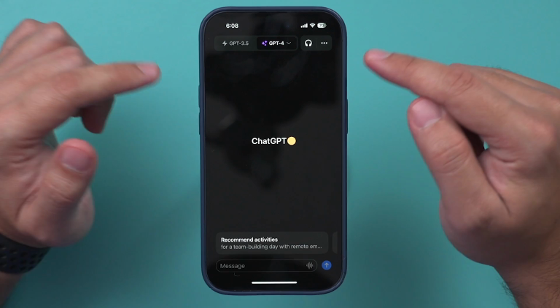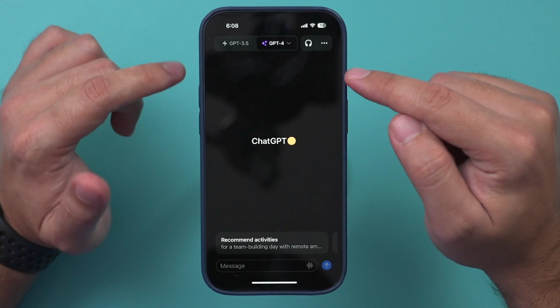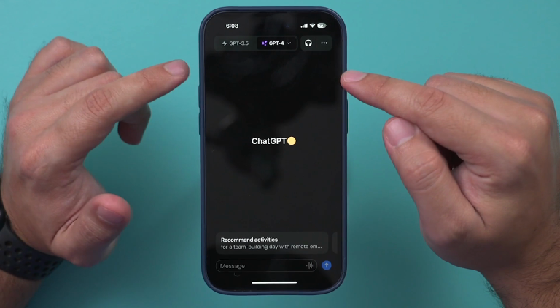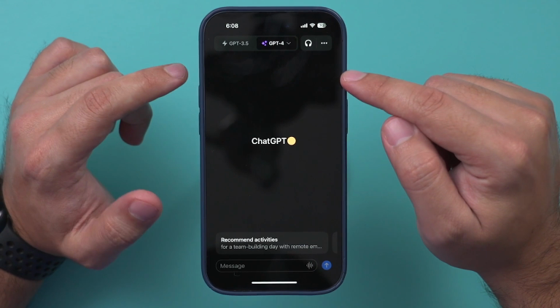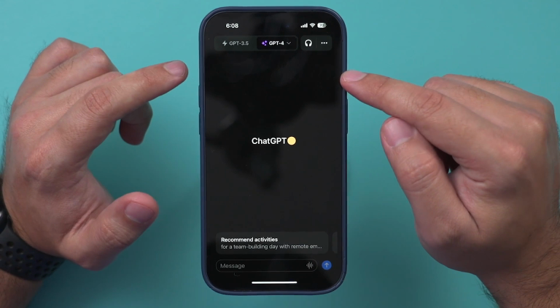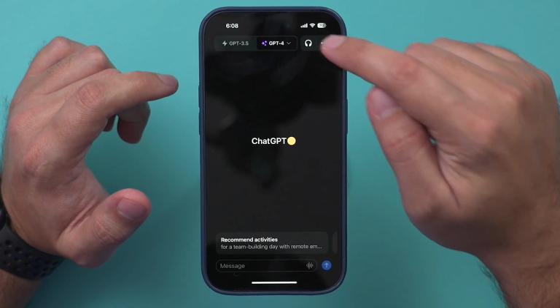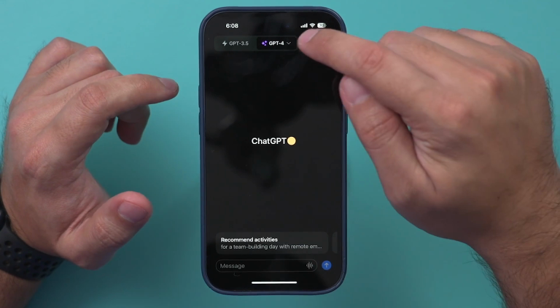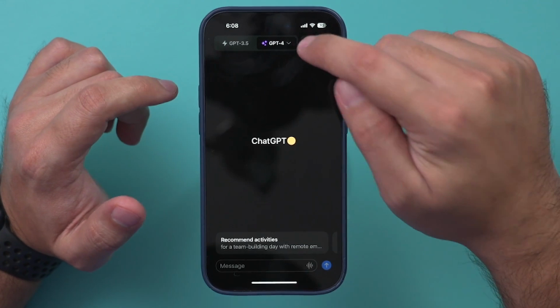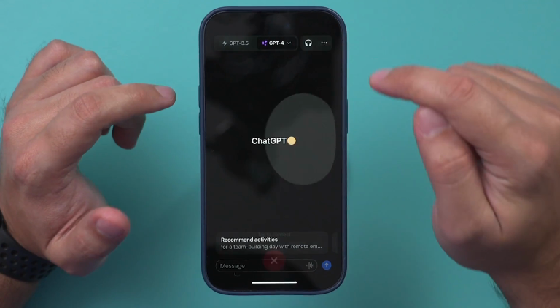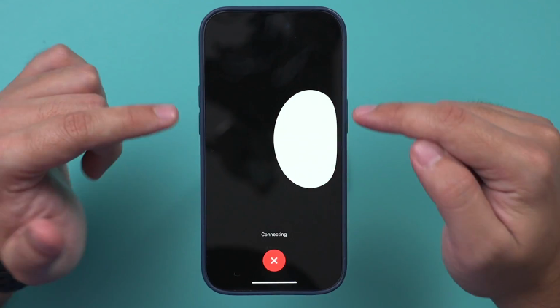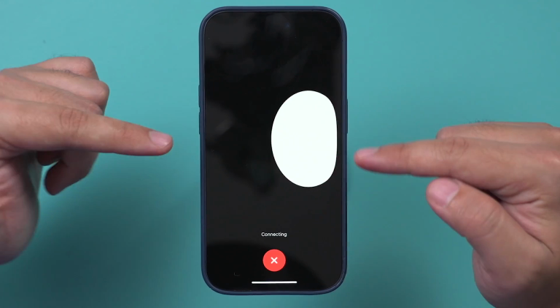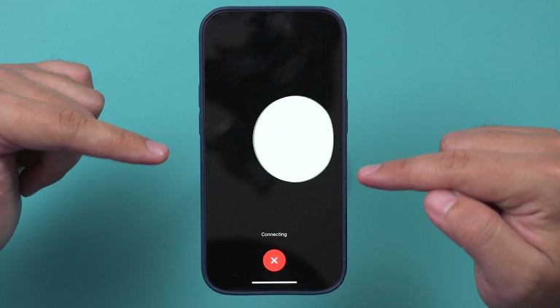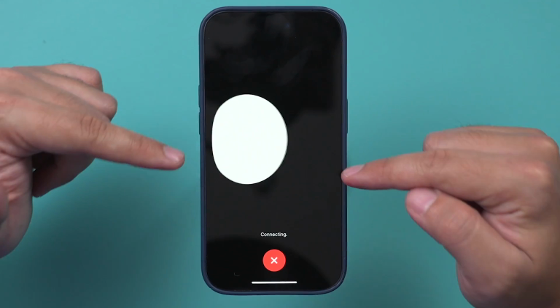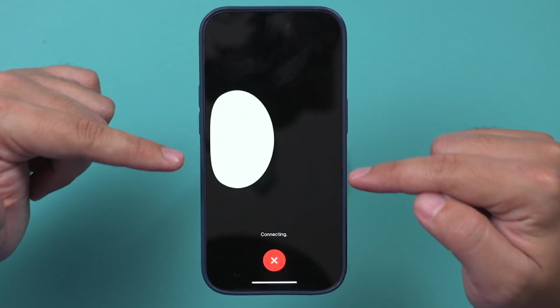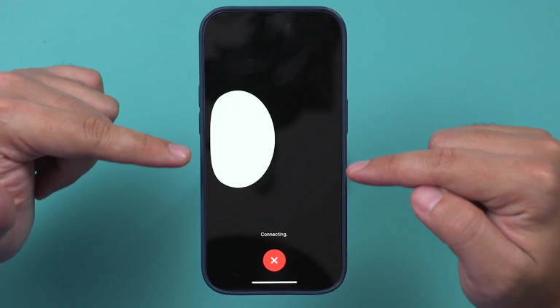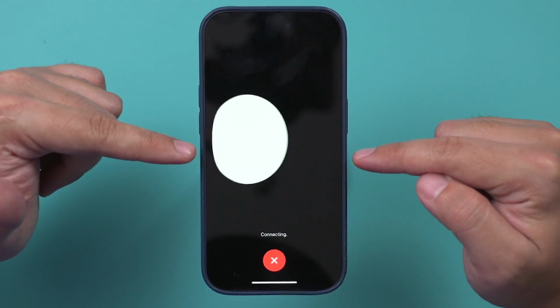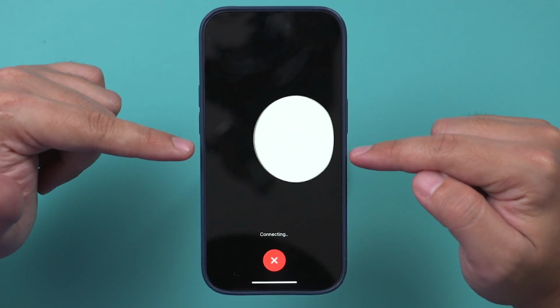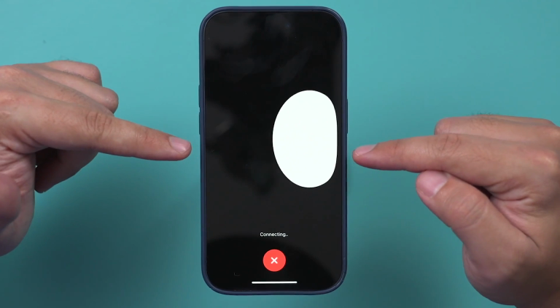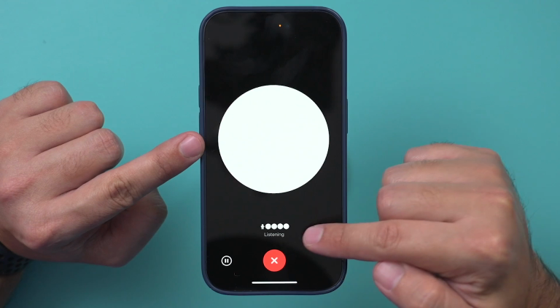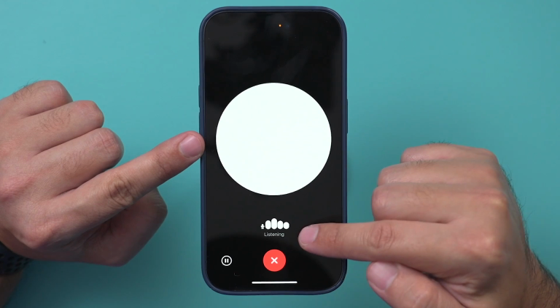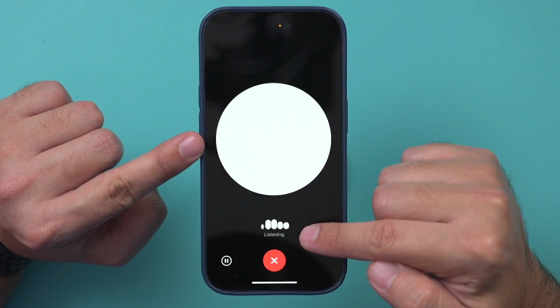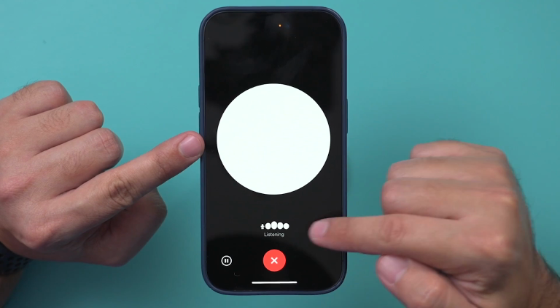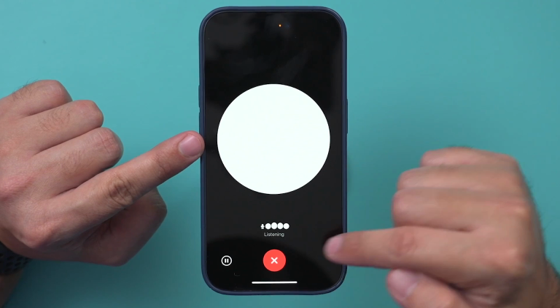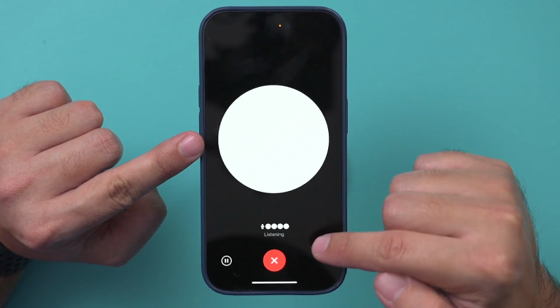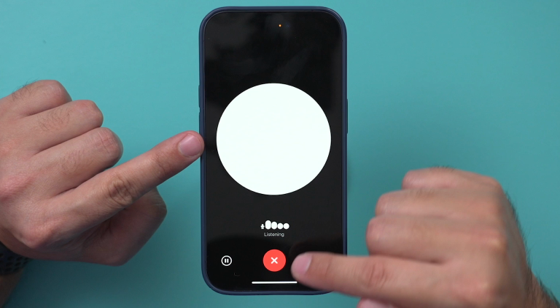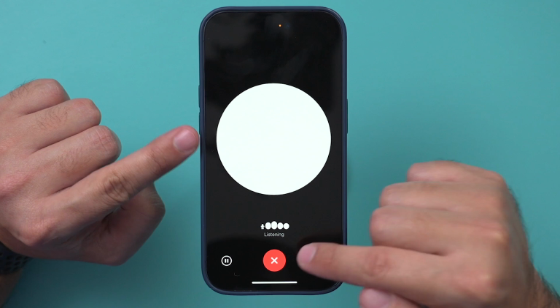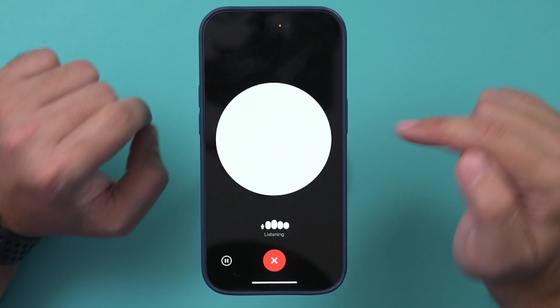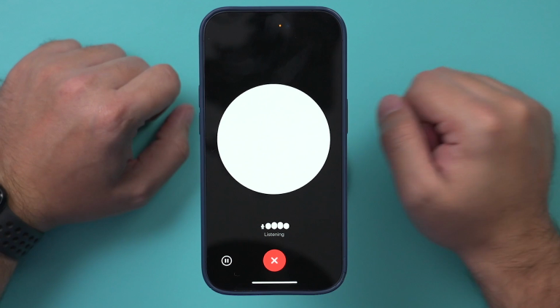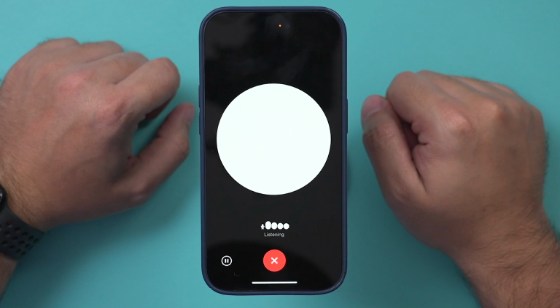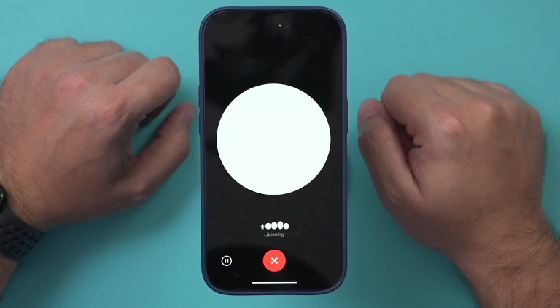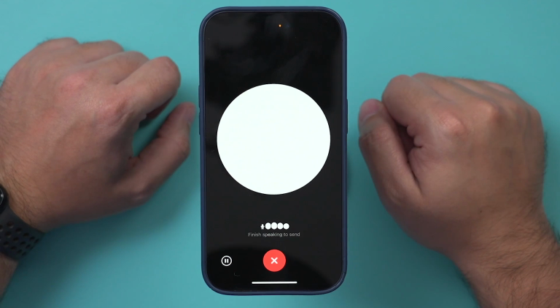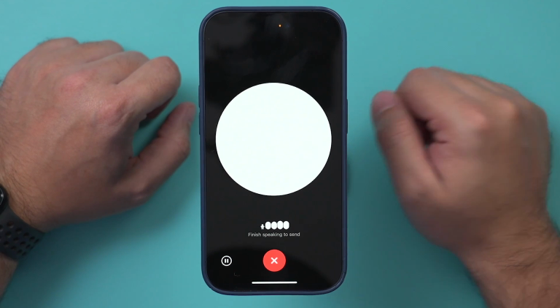ChatGPT's new update allows you to actually speak your prompt, it will listen, and then it will respond to you with voice.